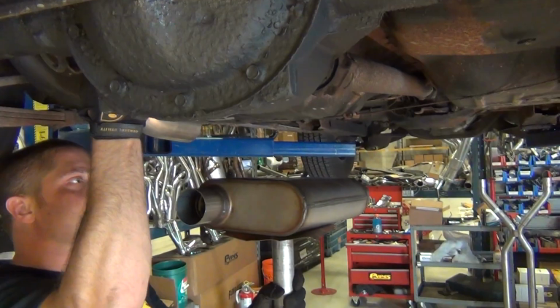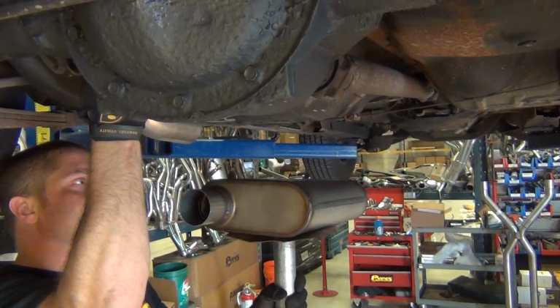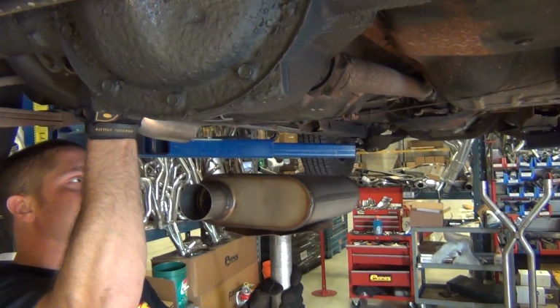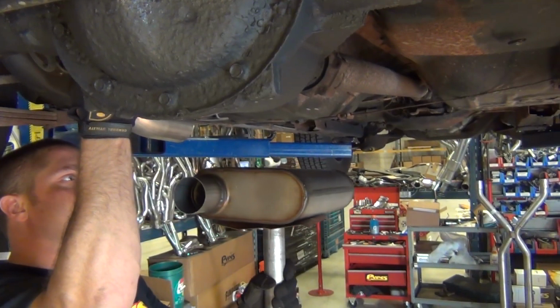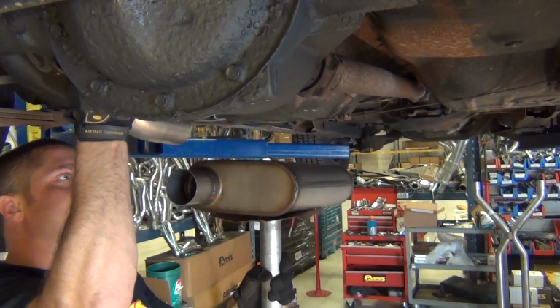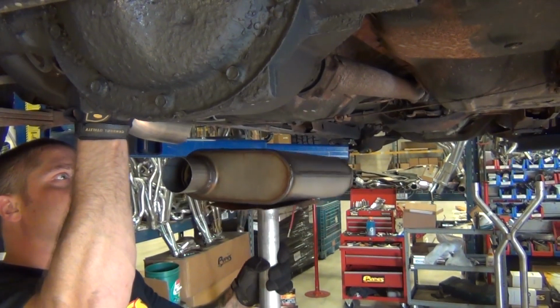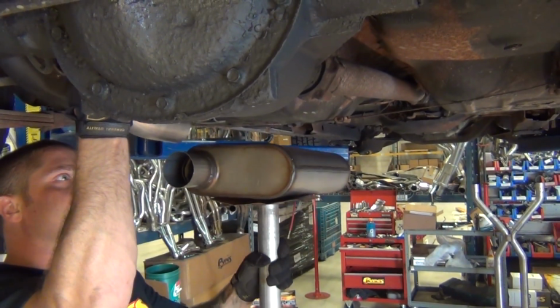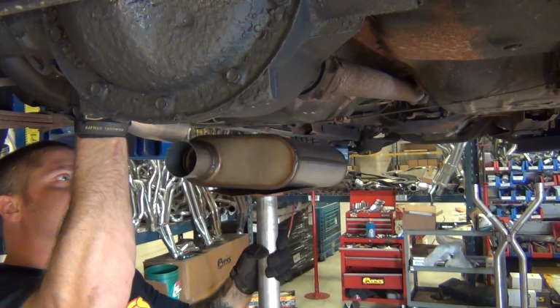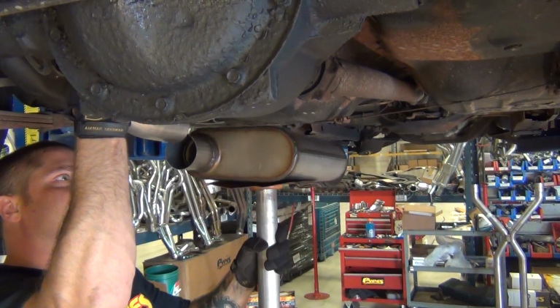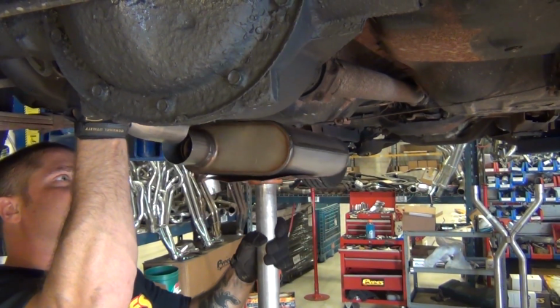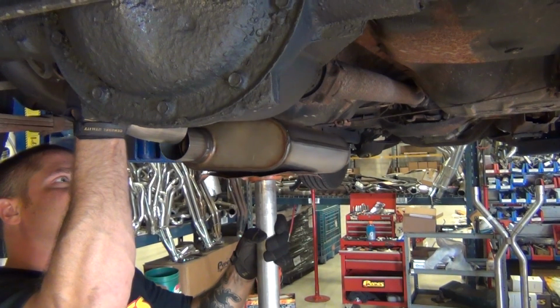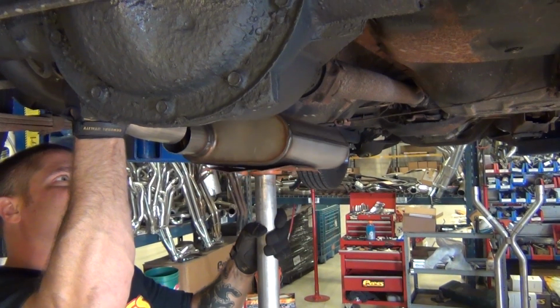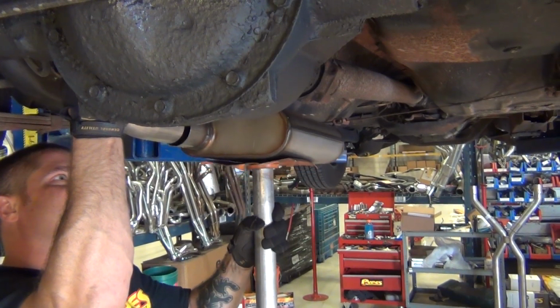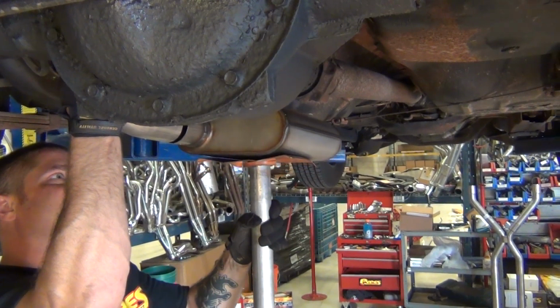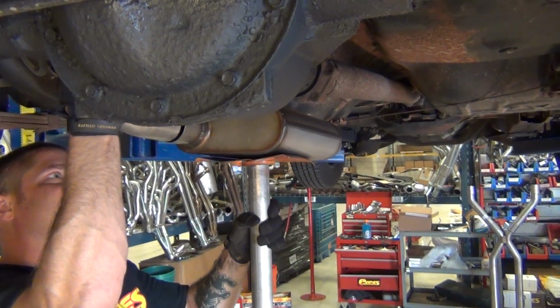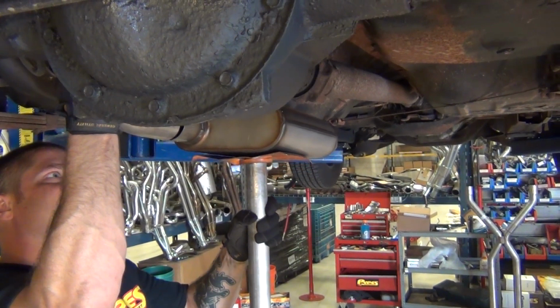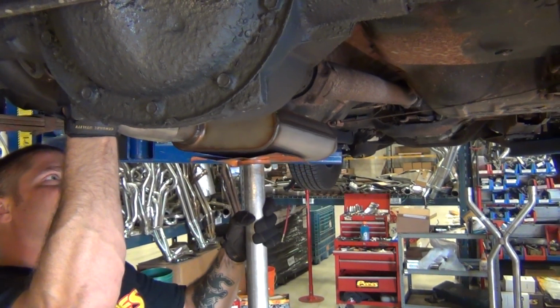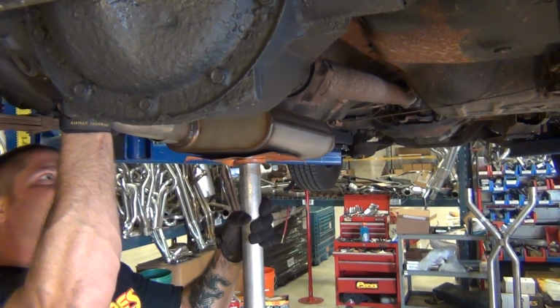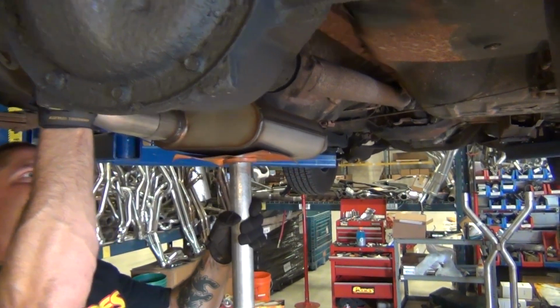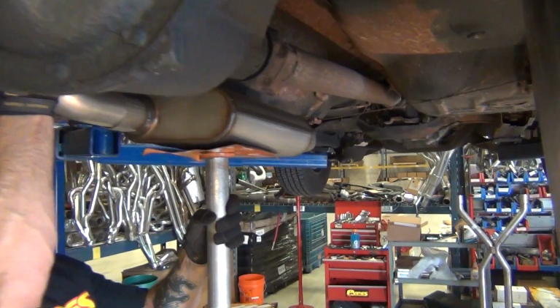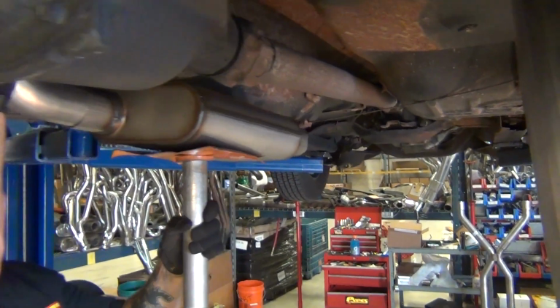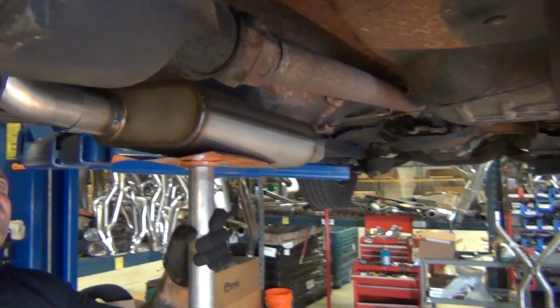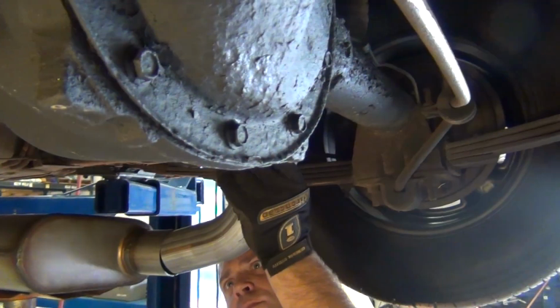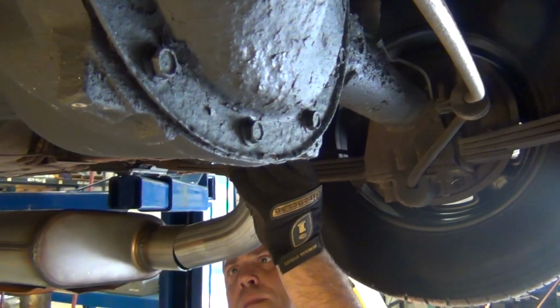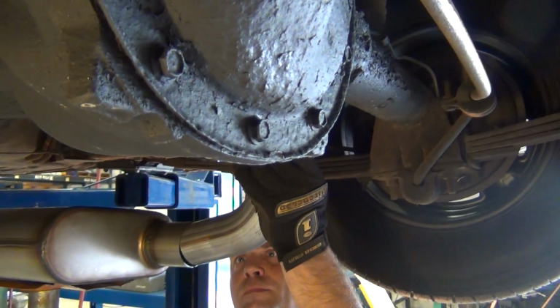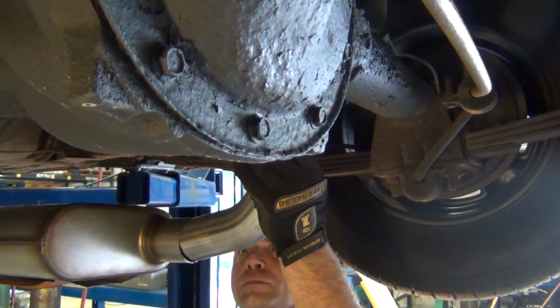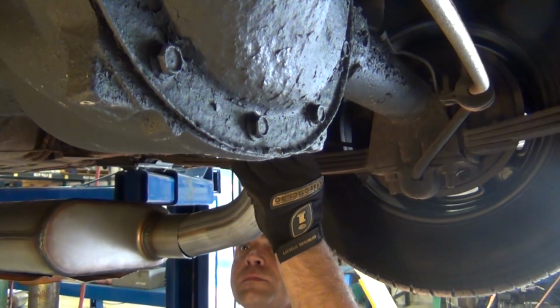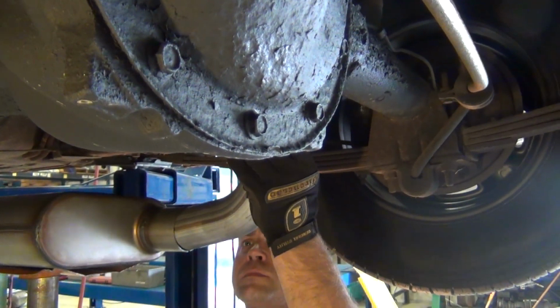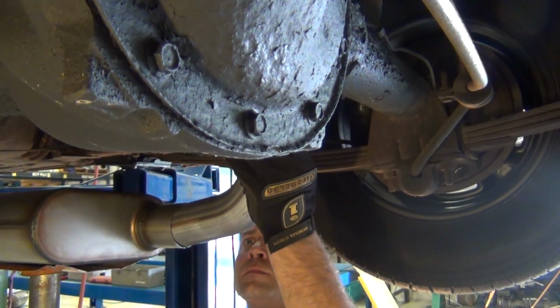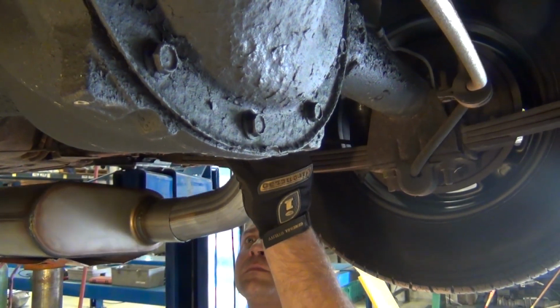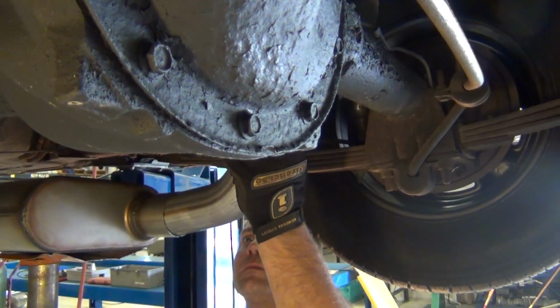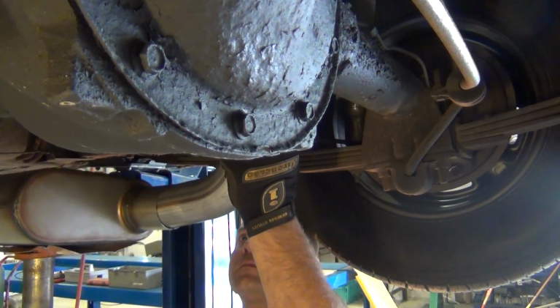Raise both mufflers into position and connect to the tailpipes. Here we used muffler stands to aid in installation.